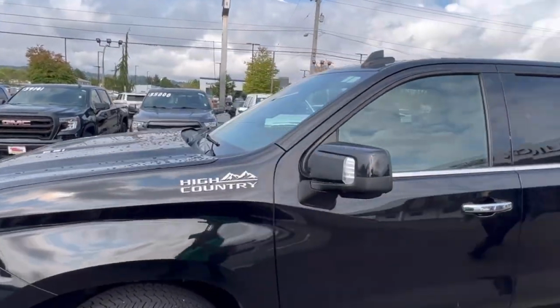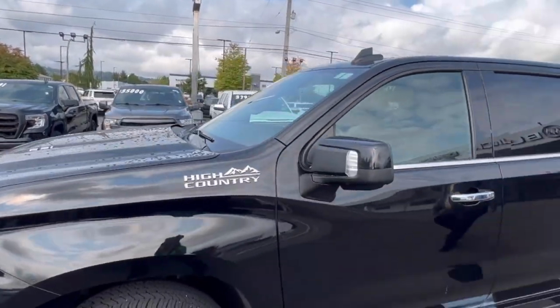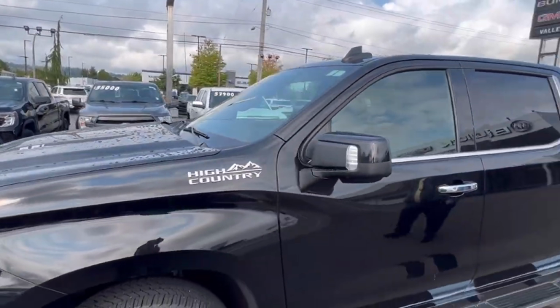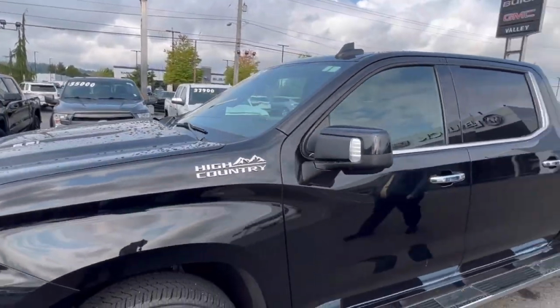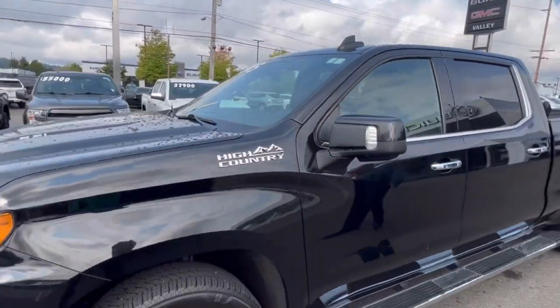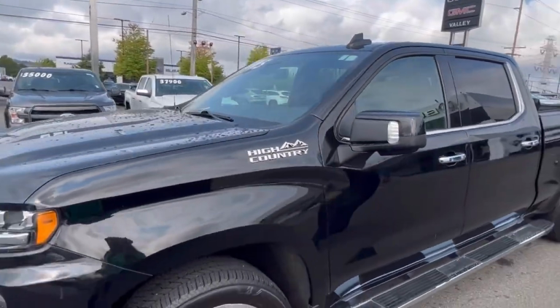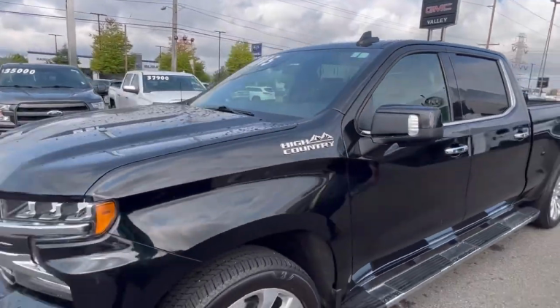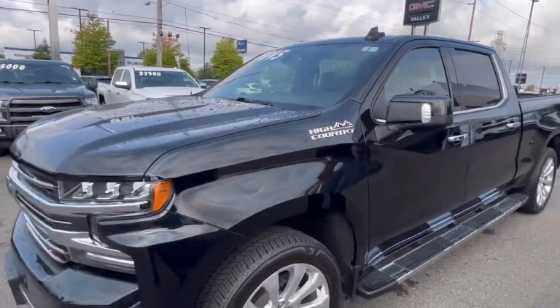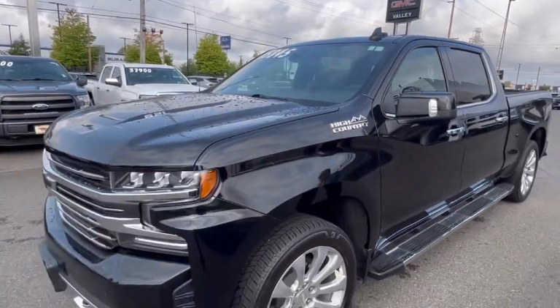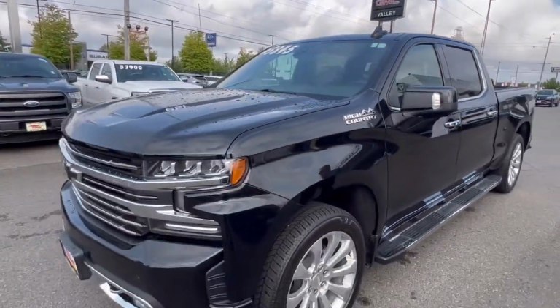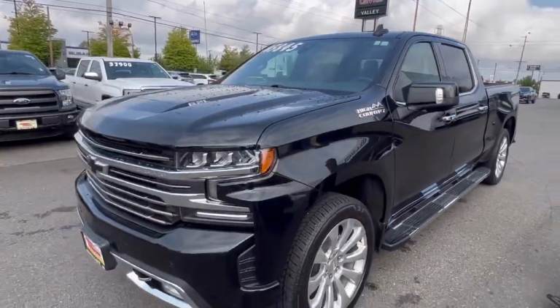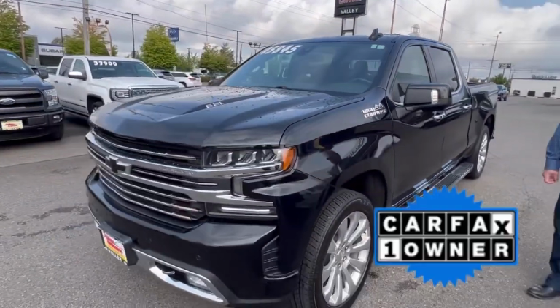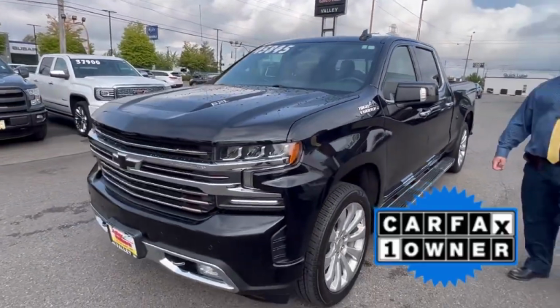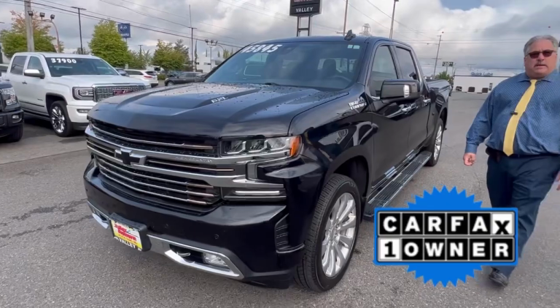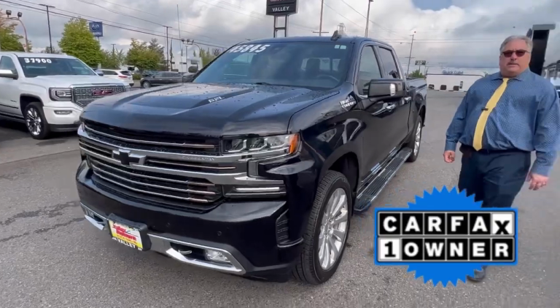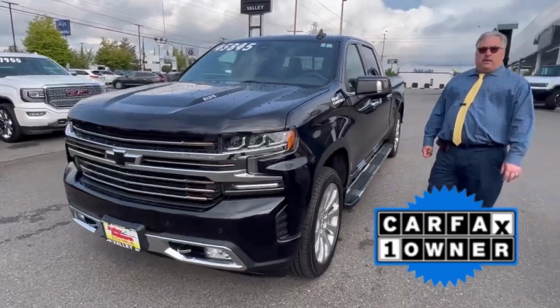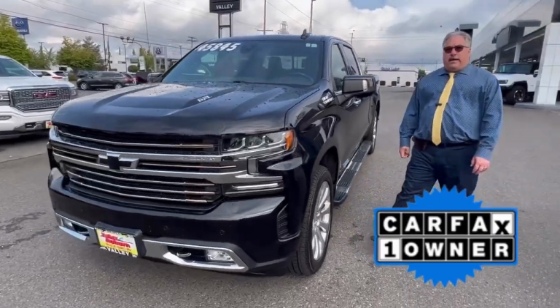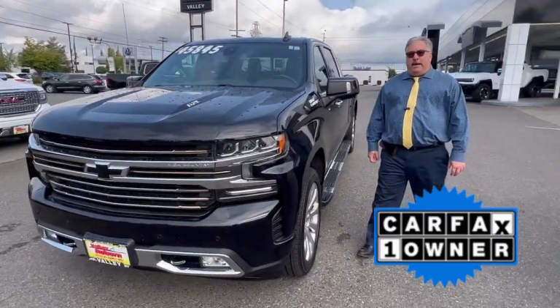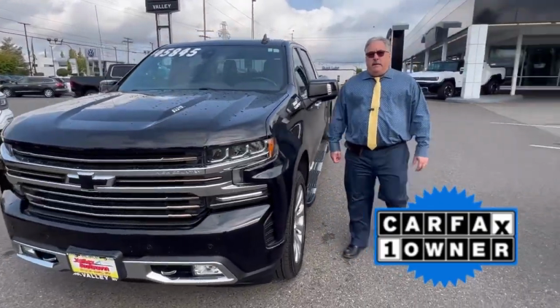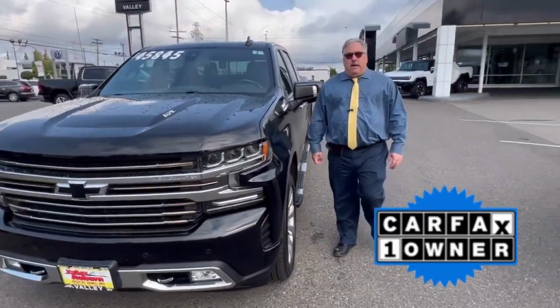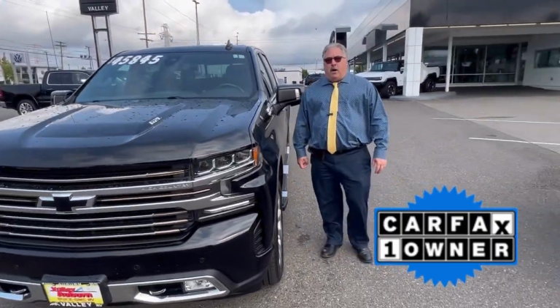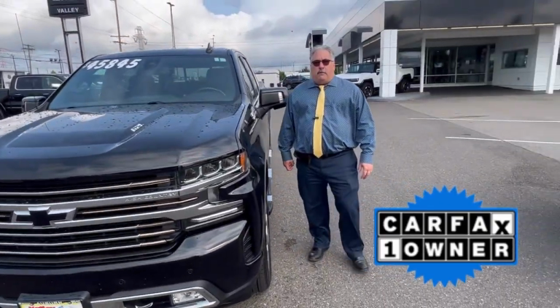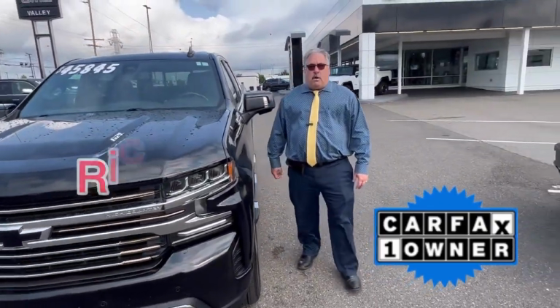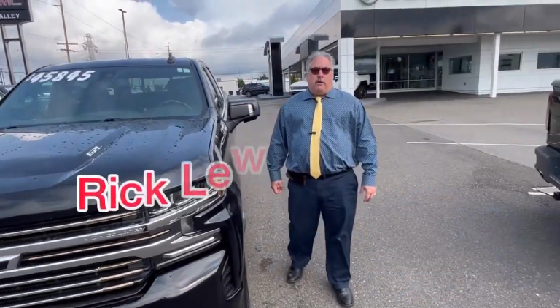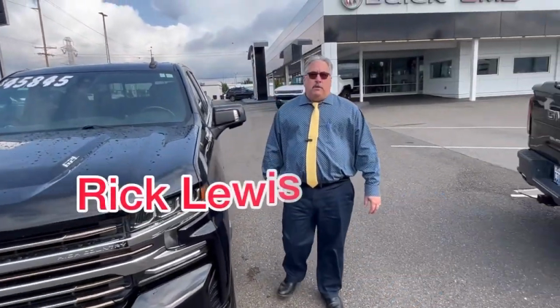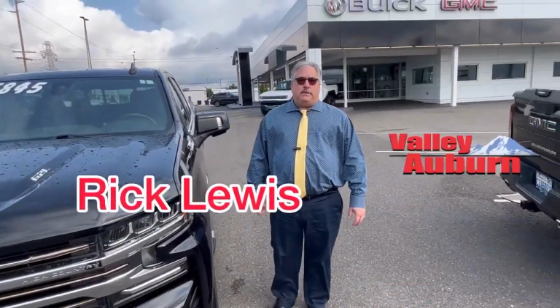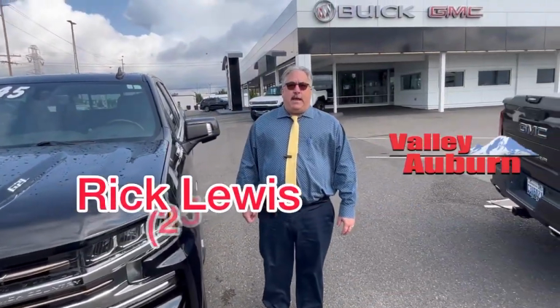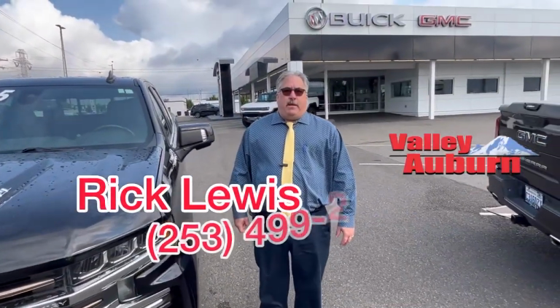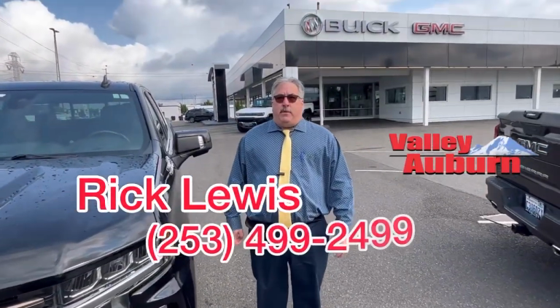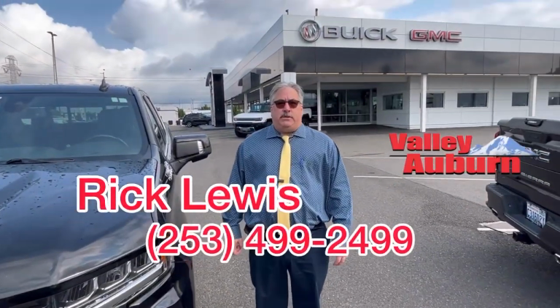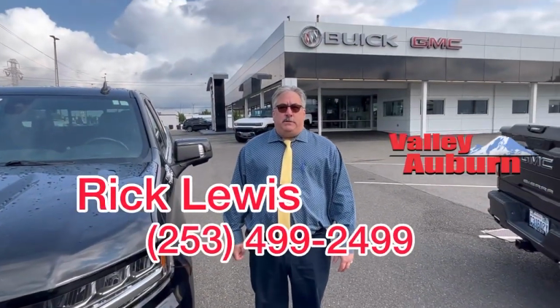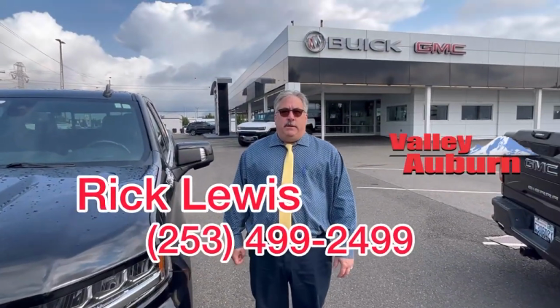These trucks are very, very popular. They don't last very long, so if you'd like to come and take a look at it, call Rick Lewis at Valley Buick GMC.